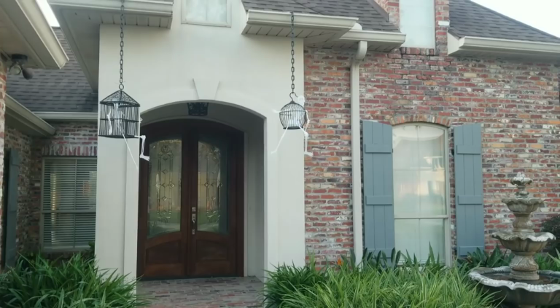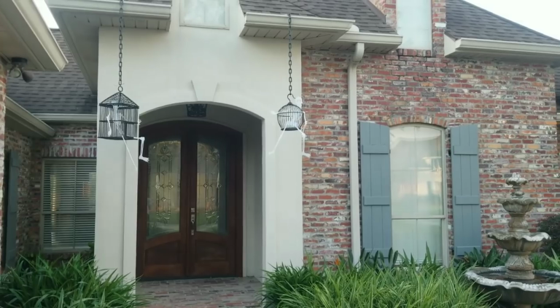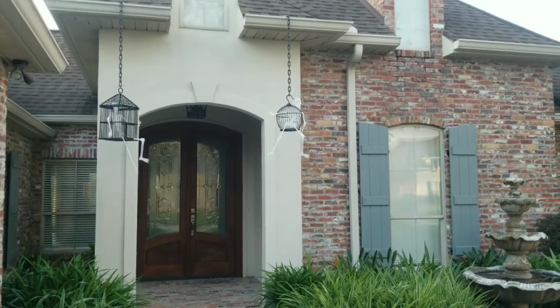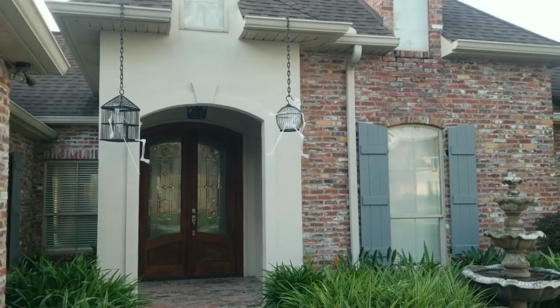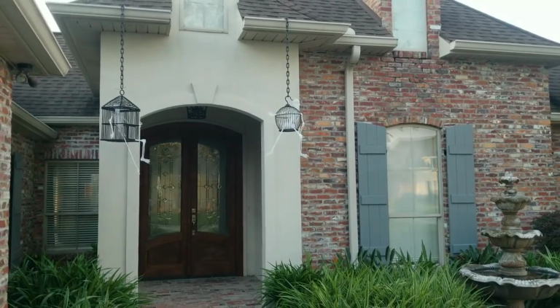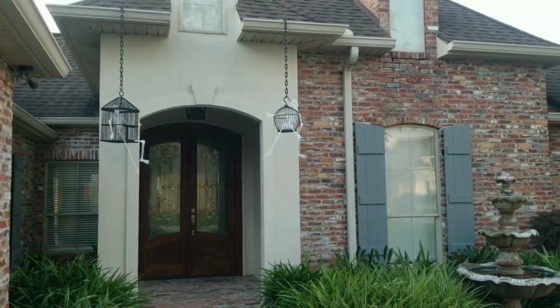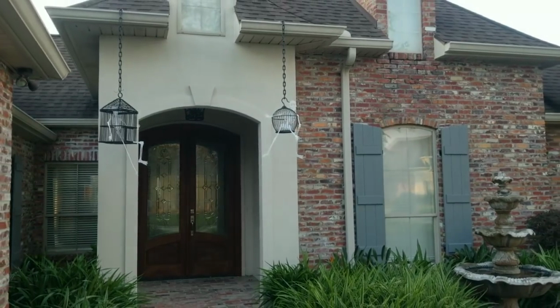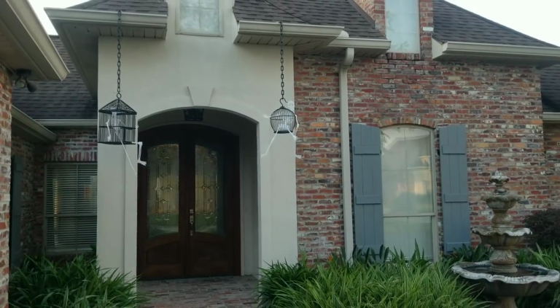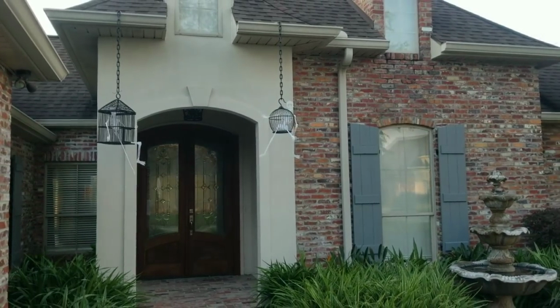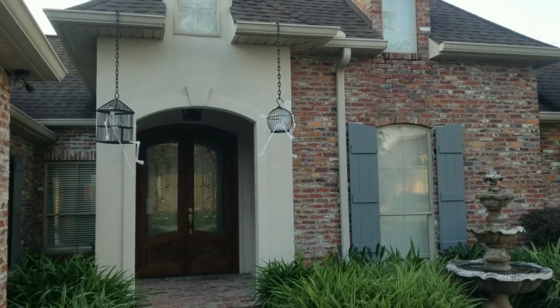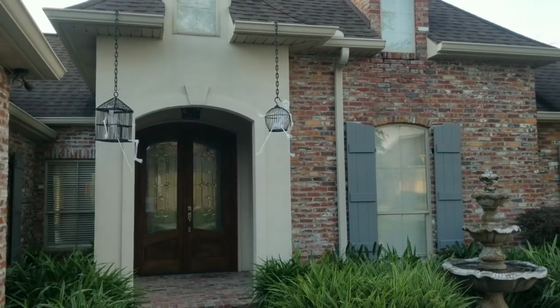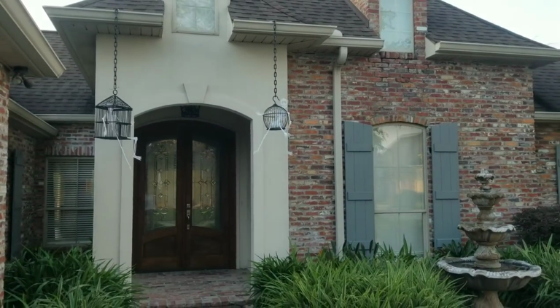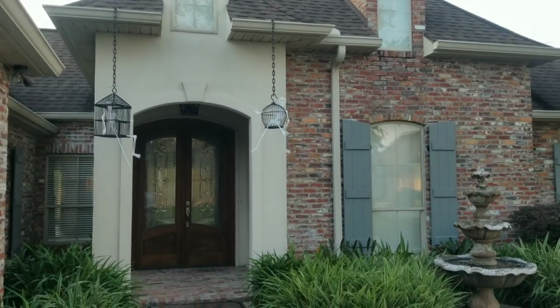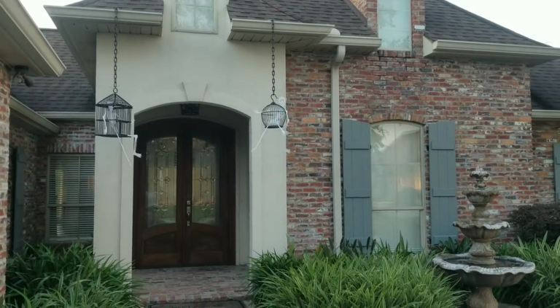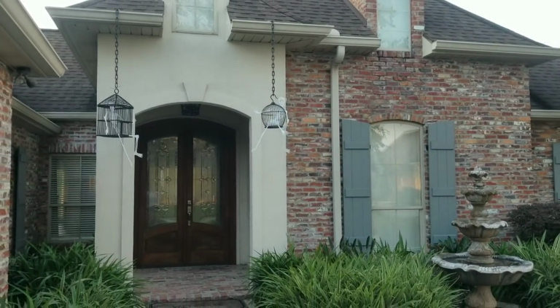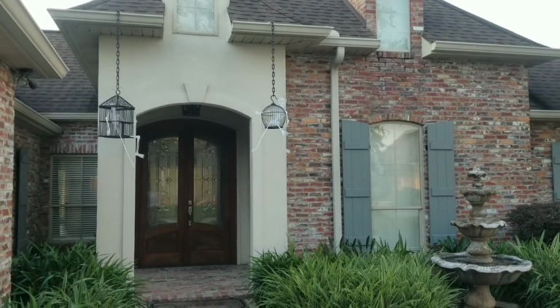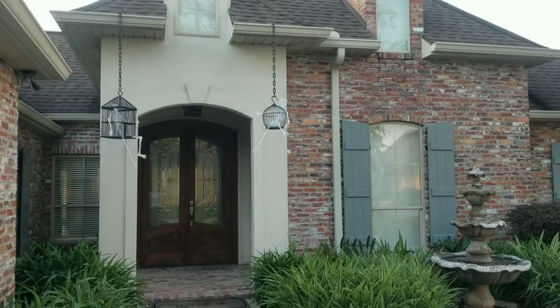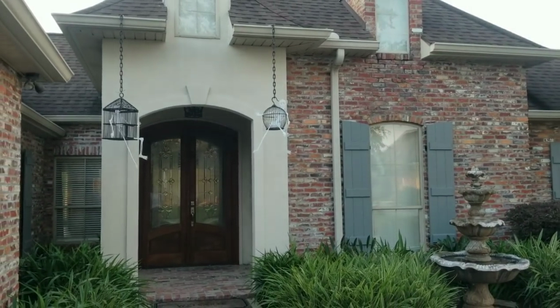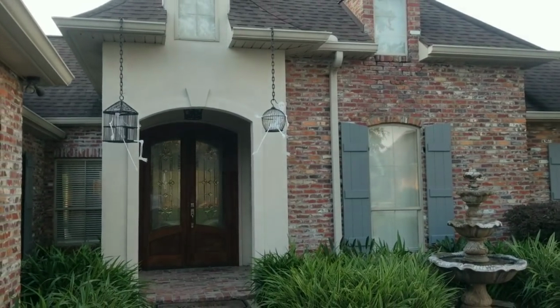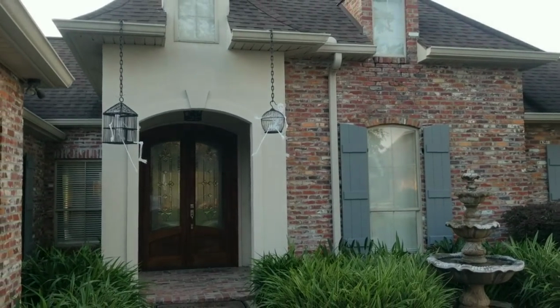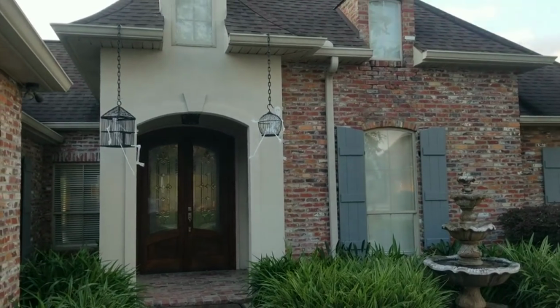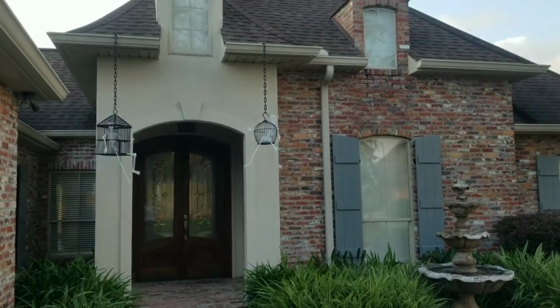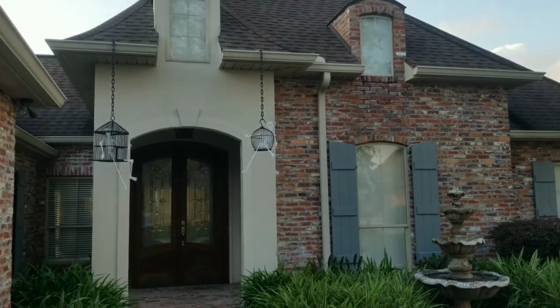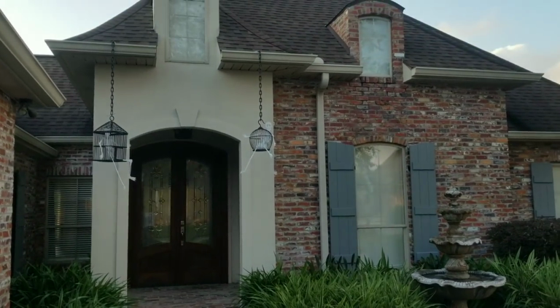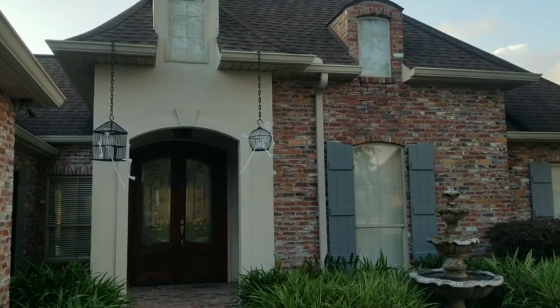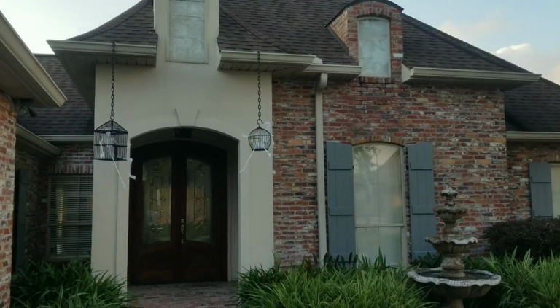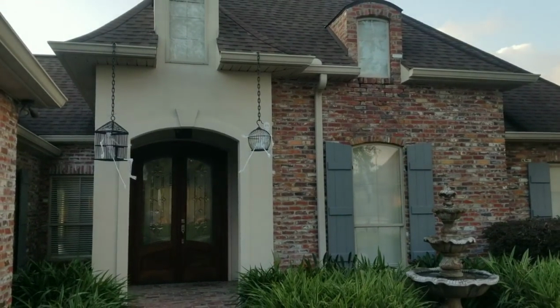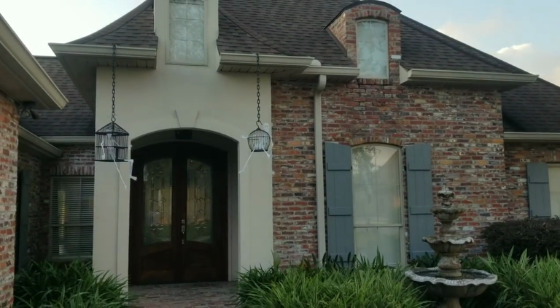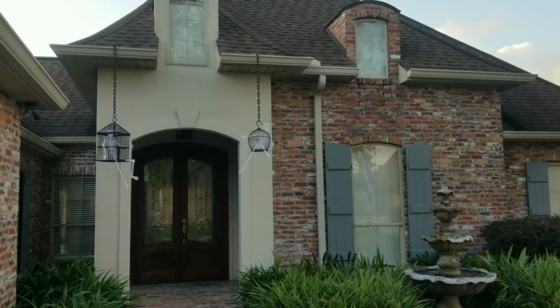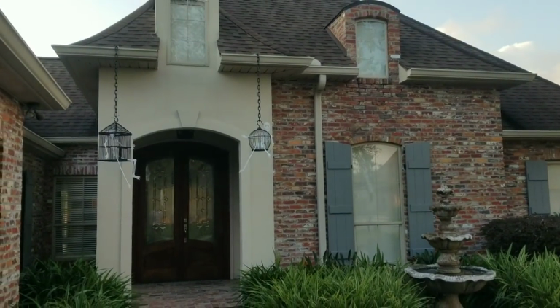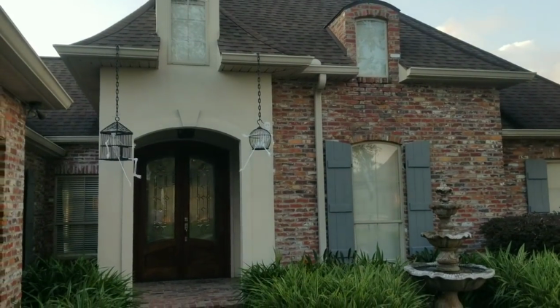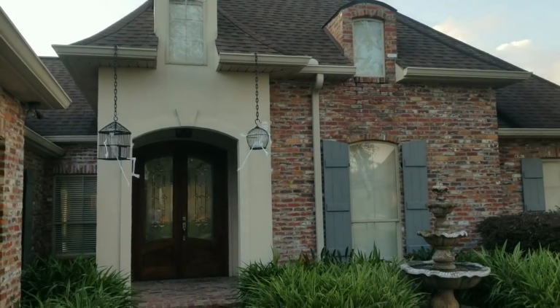I really like how this looks. I love decorating for Halloween and I think a few more of these hanging from my roof would look amazing.